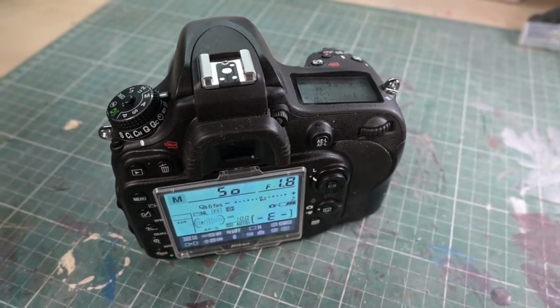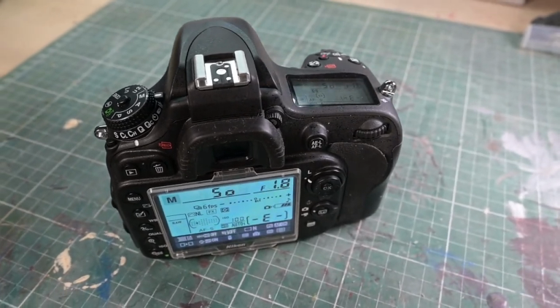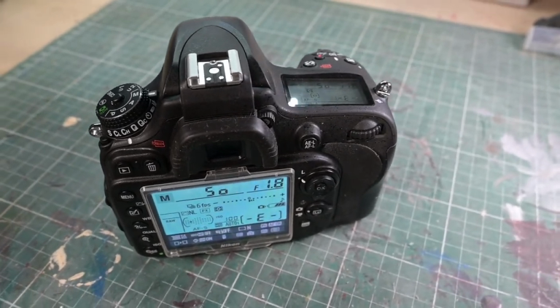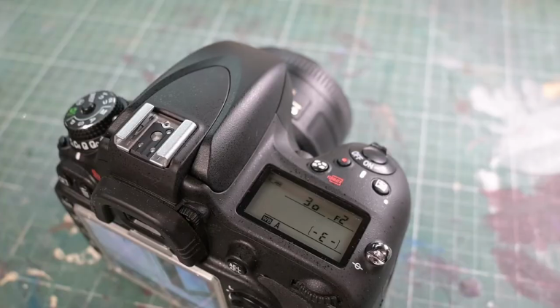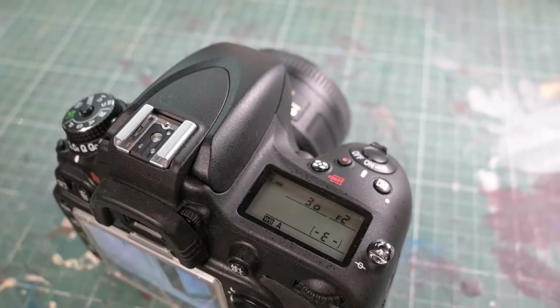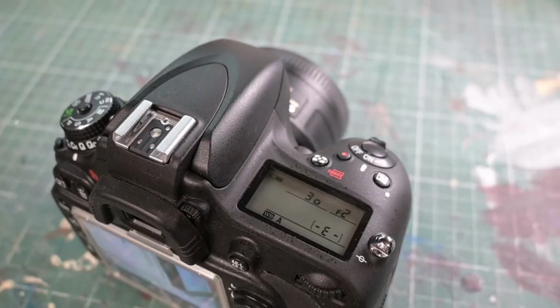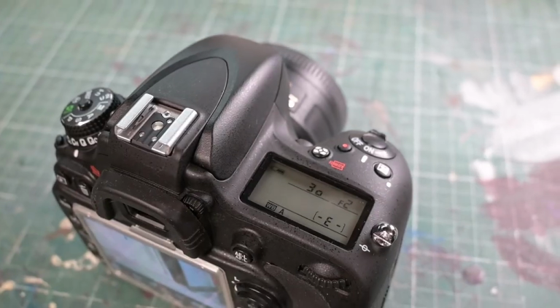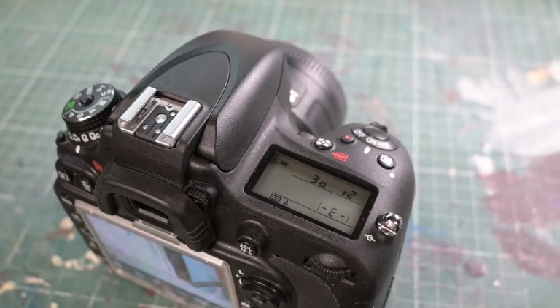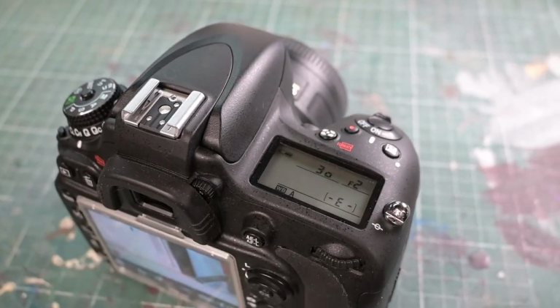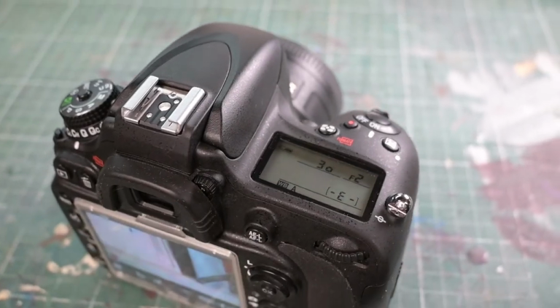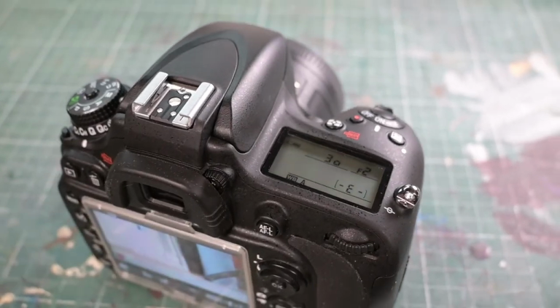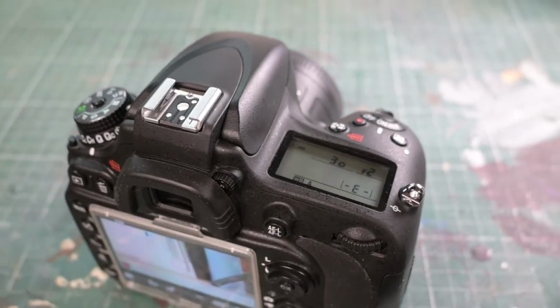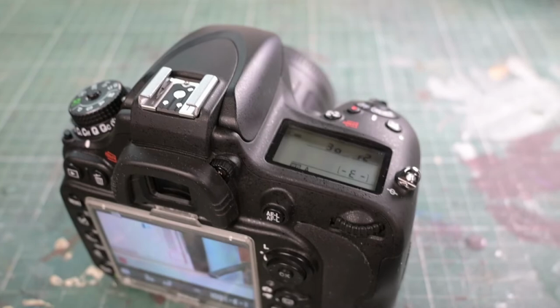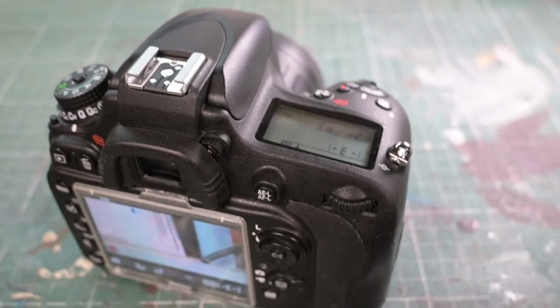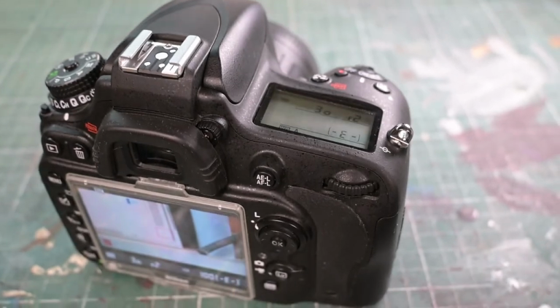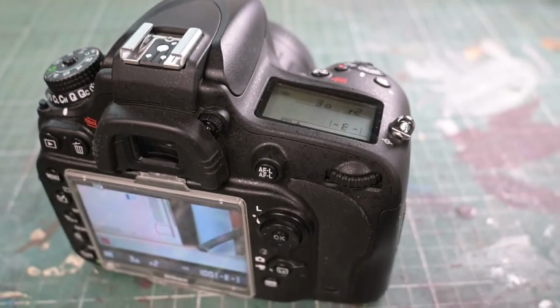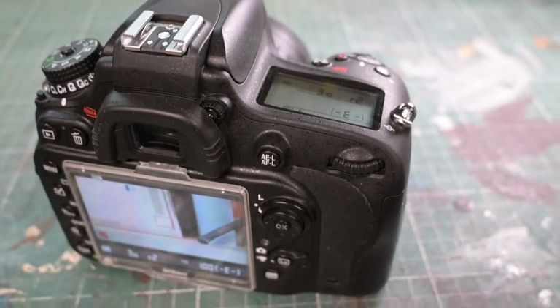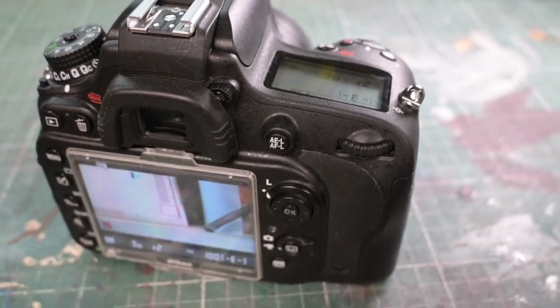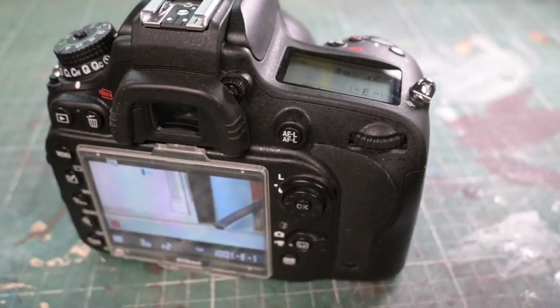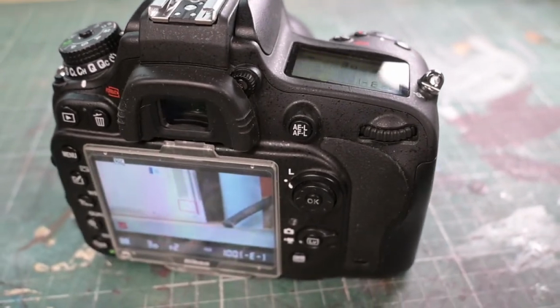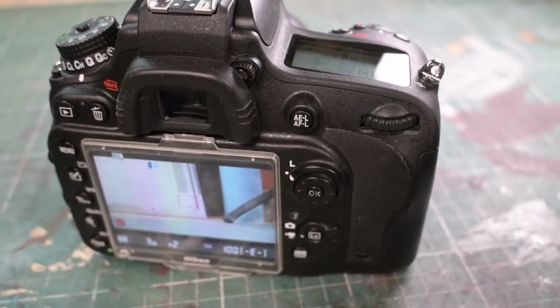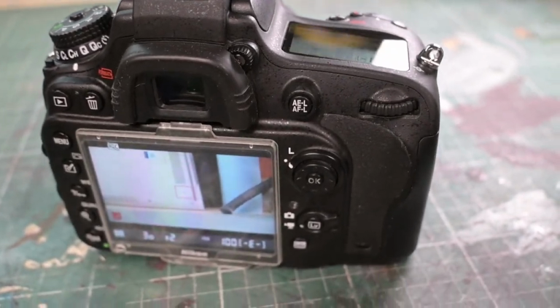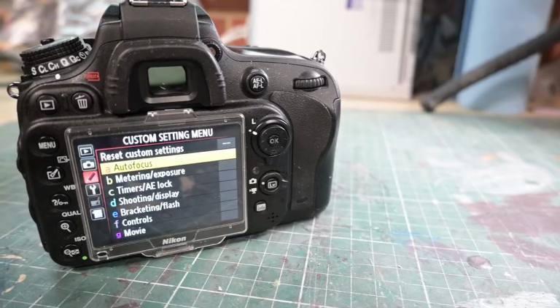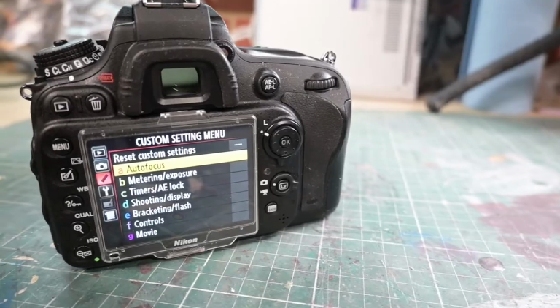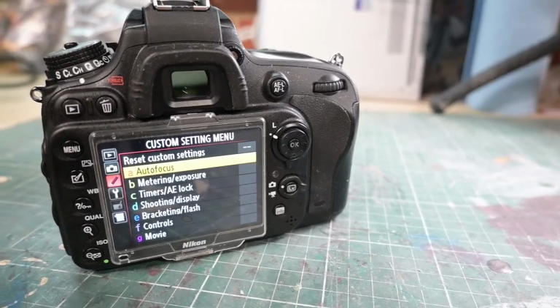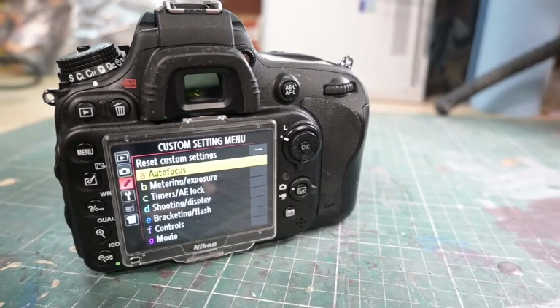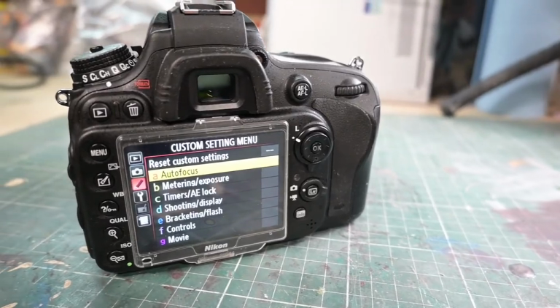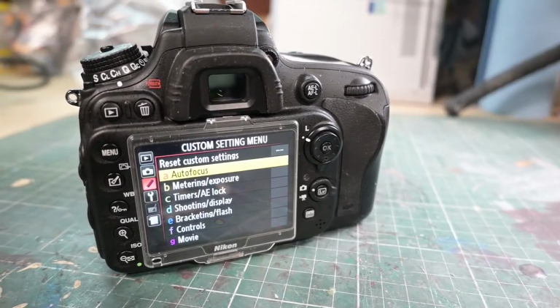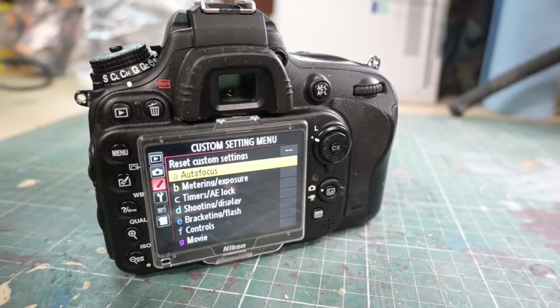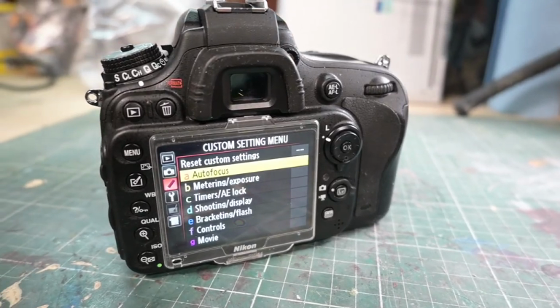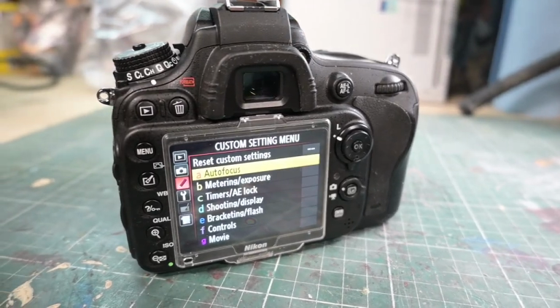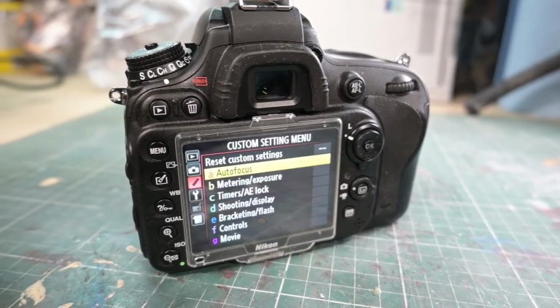So was that a success that I wouldn't have put money on. That's a great outcome — another camera to add to the inventory.